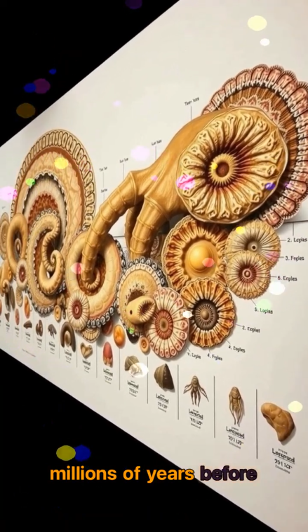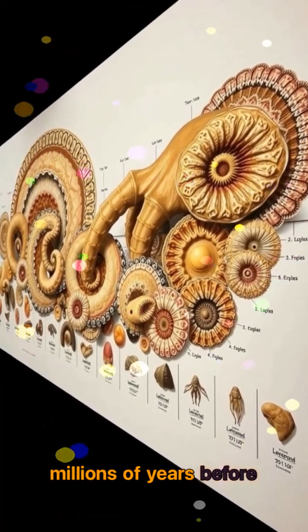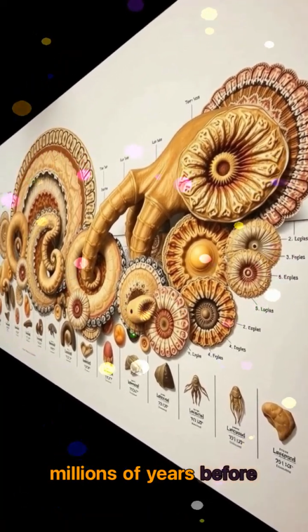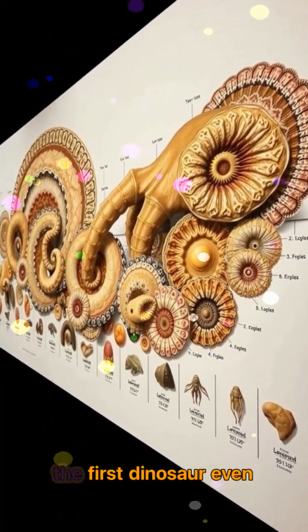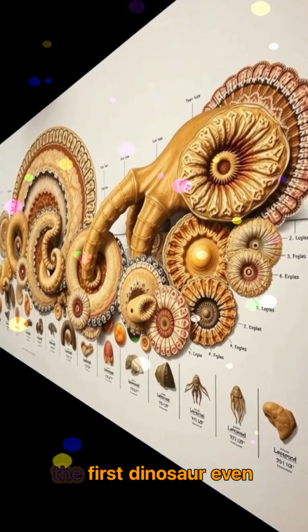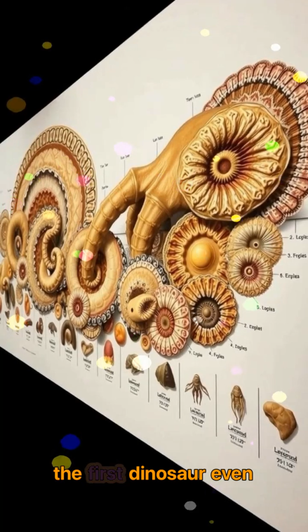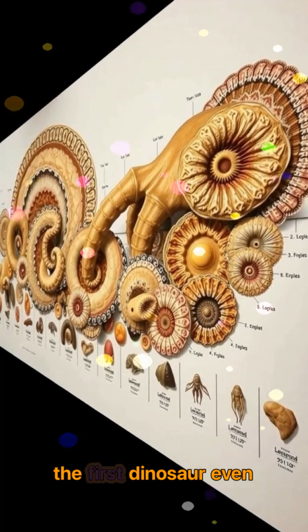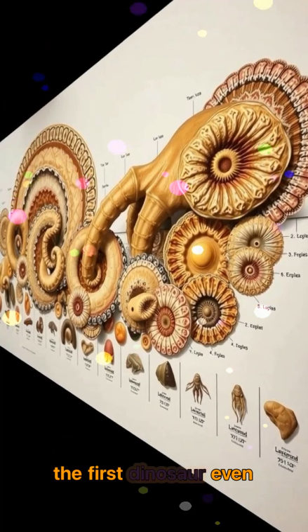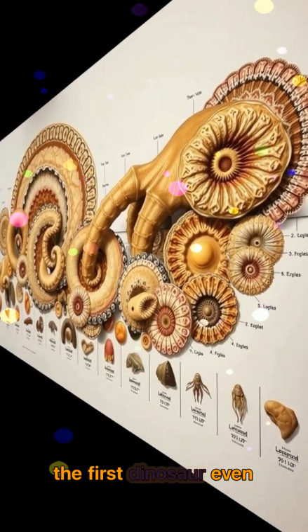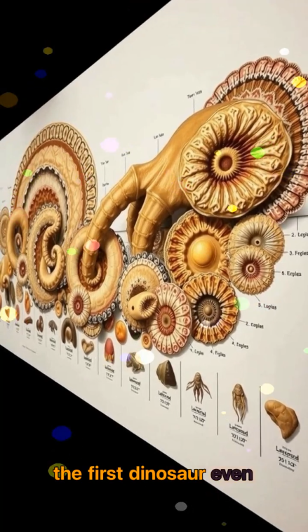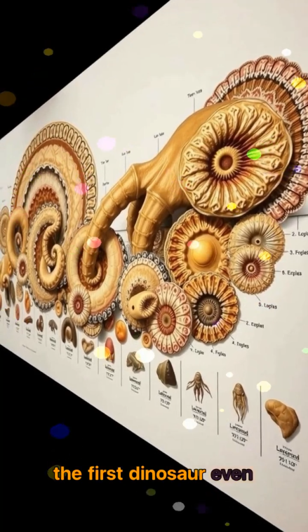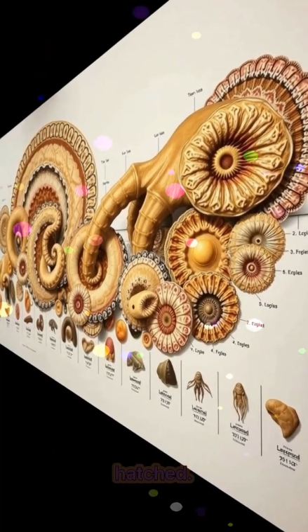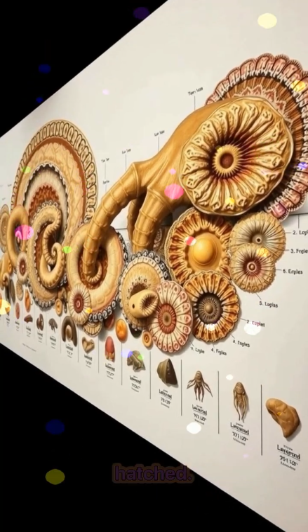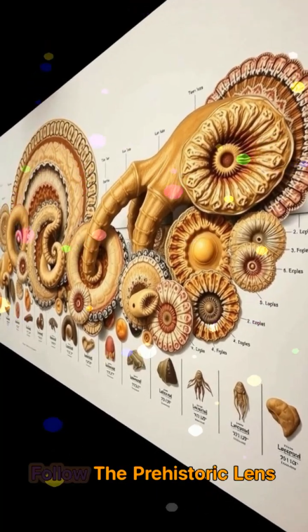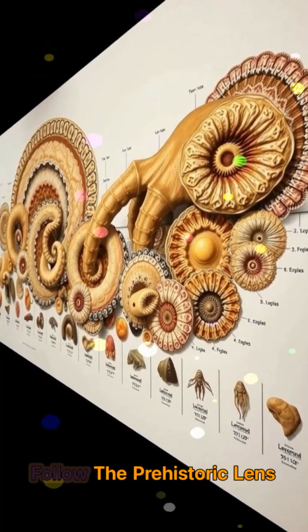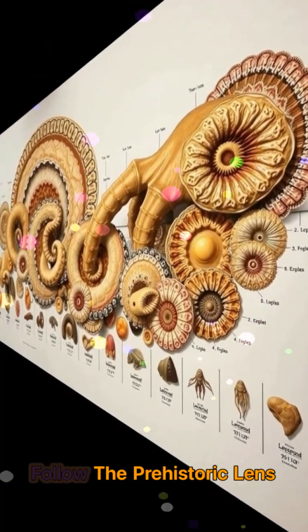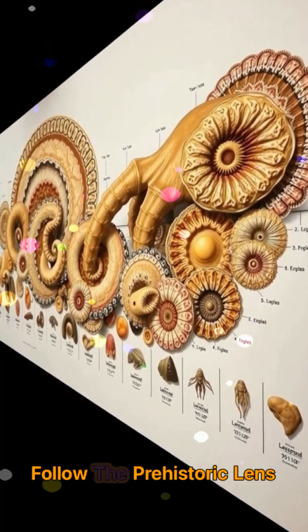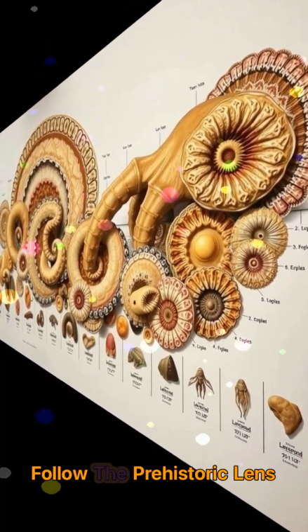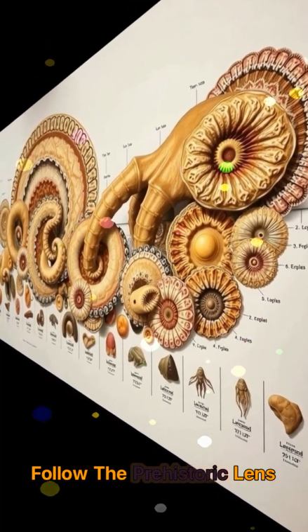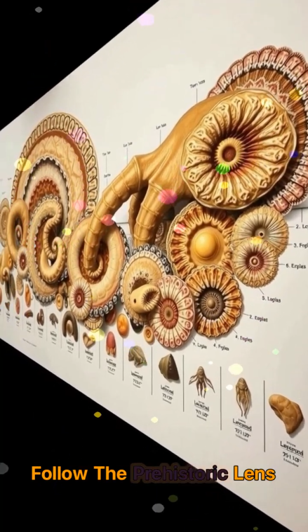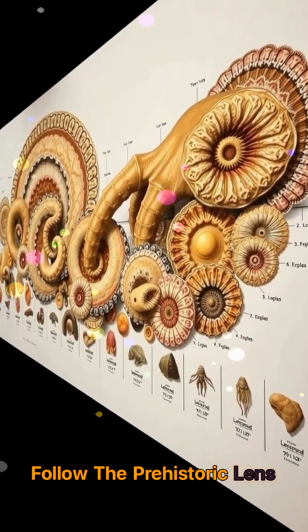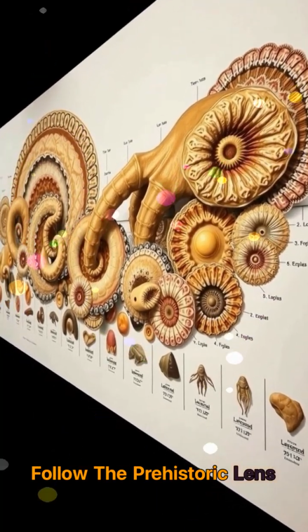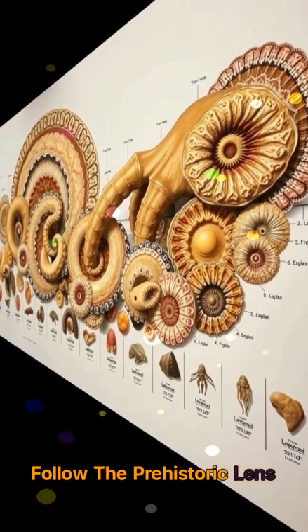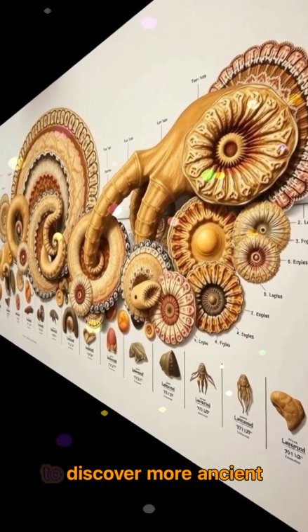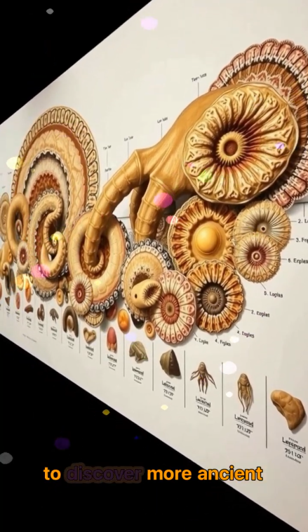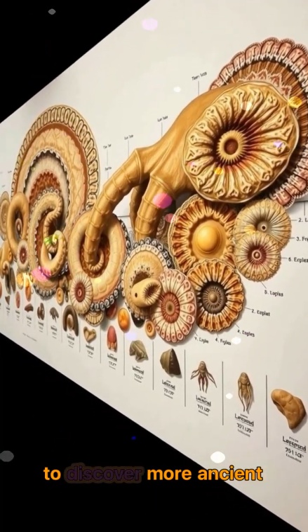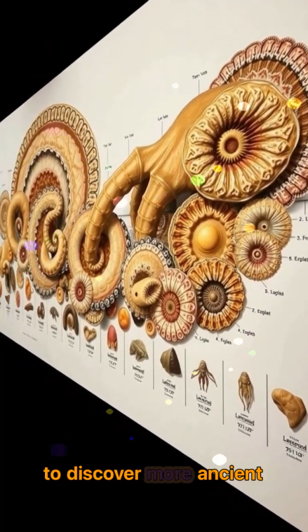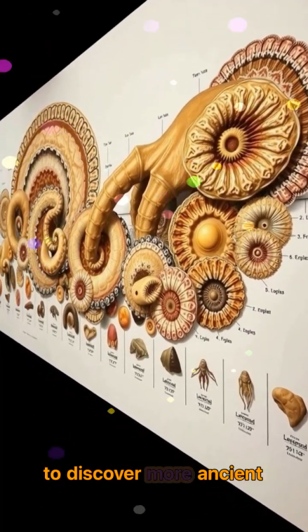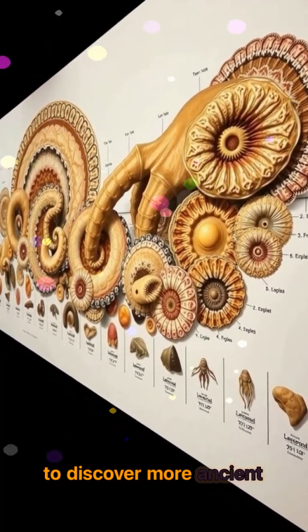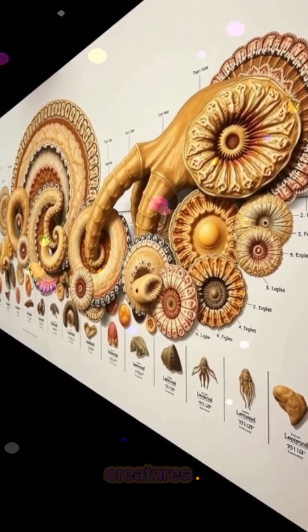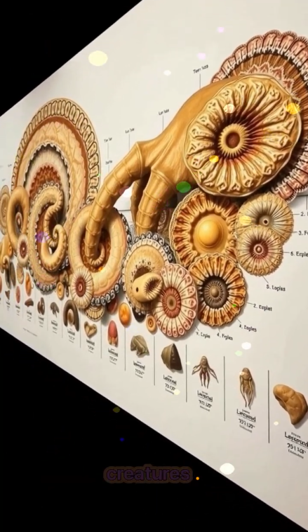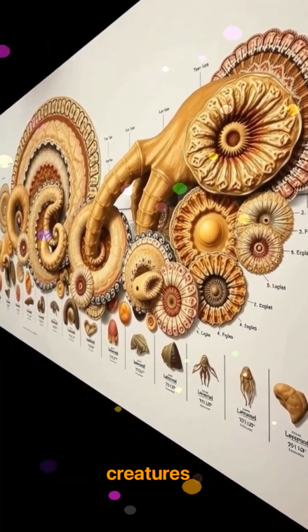Follow the prehistoric lens to discover more ancient creatures that rewrote the rules of evolution.